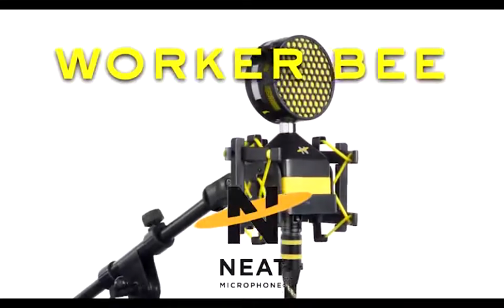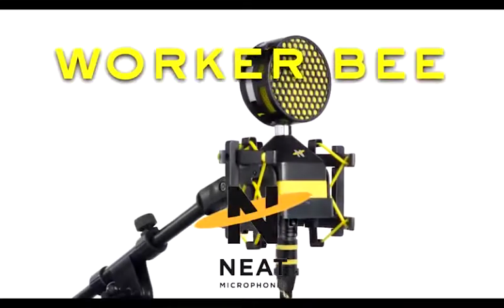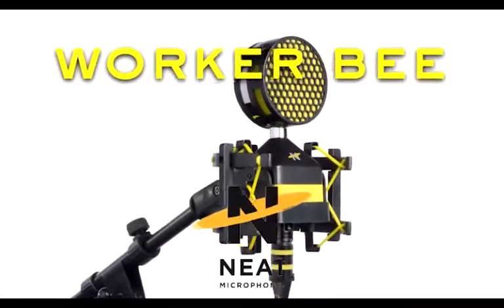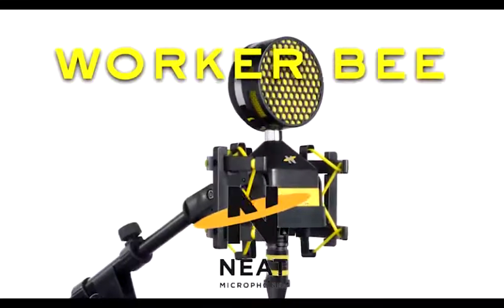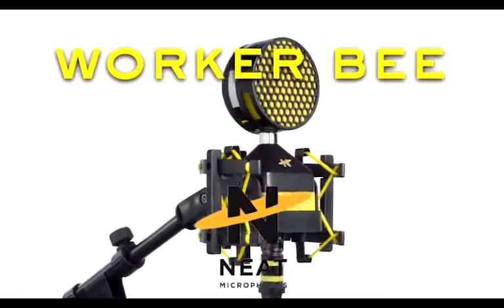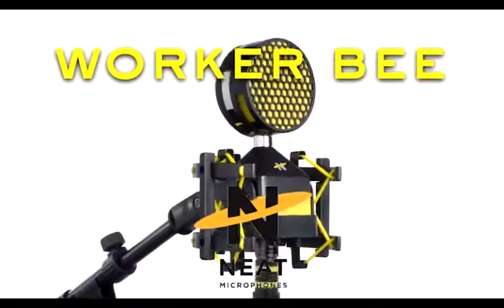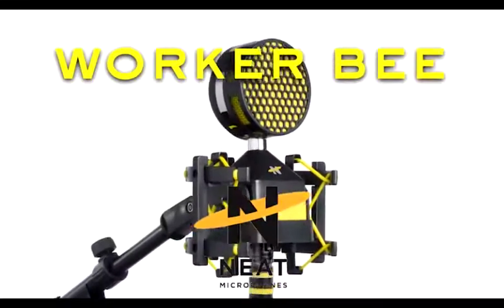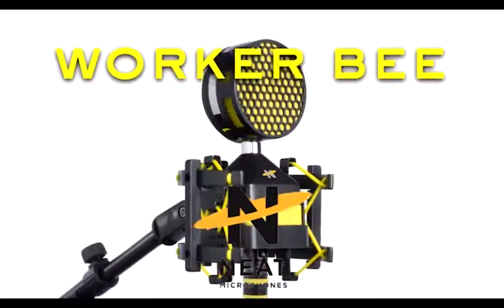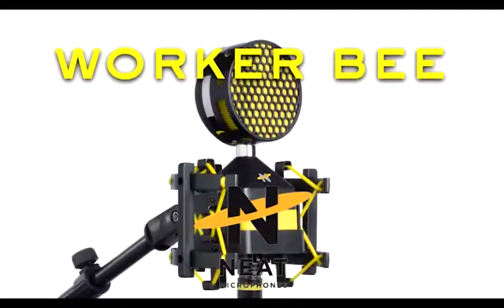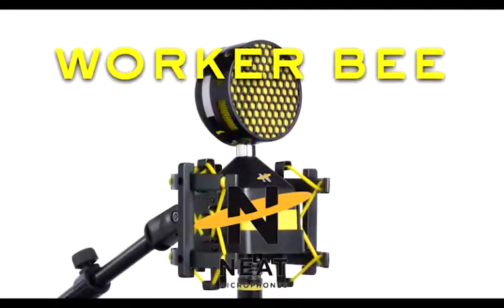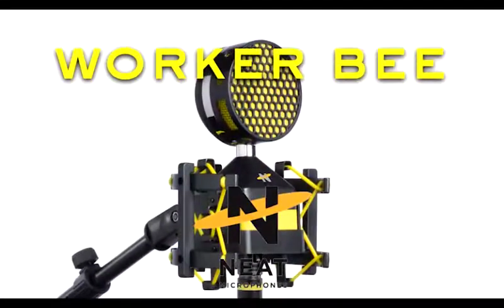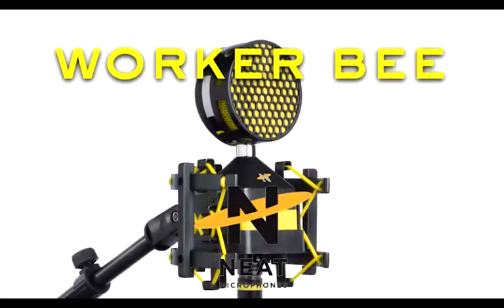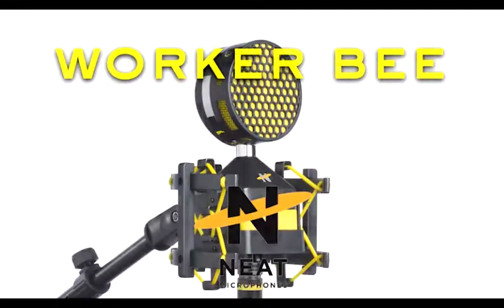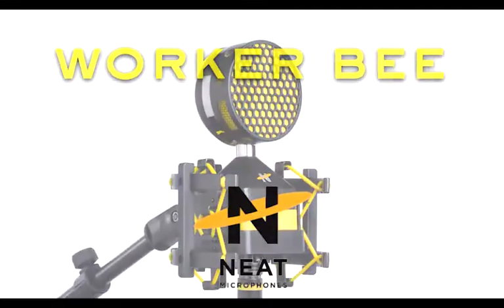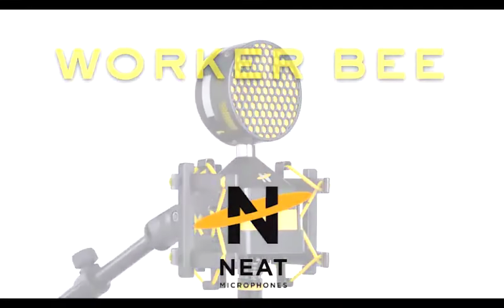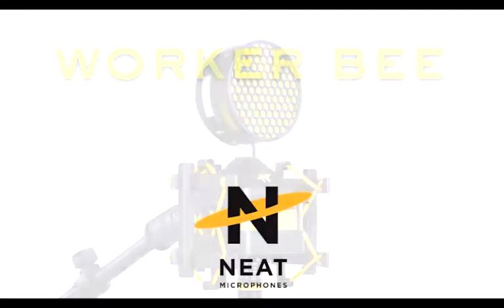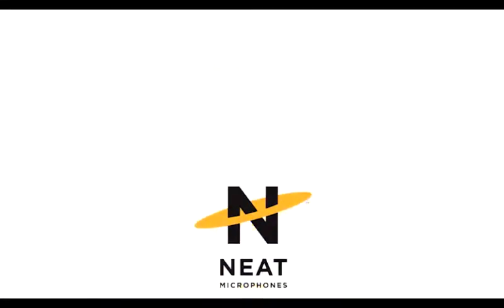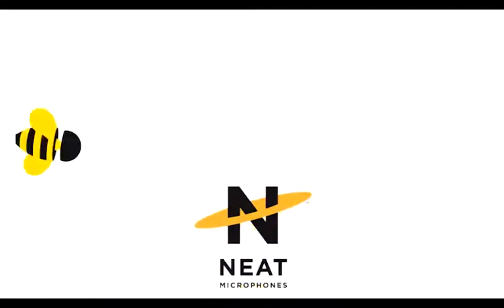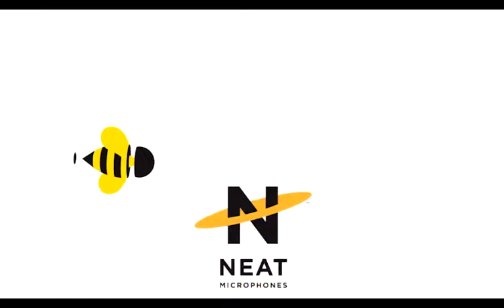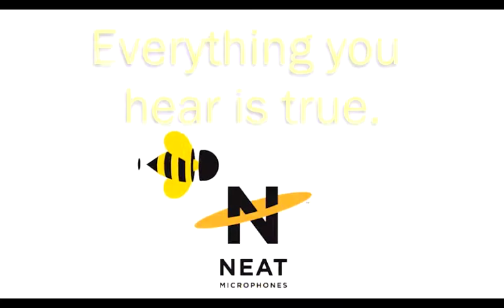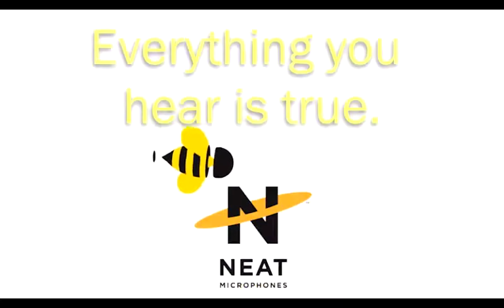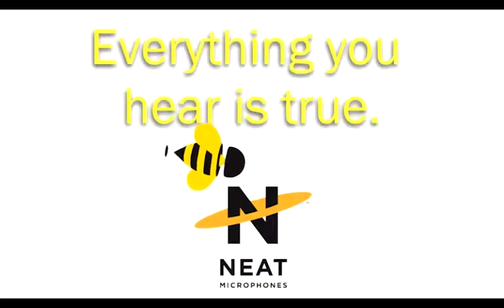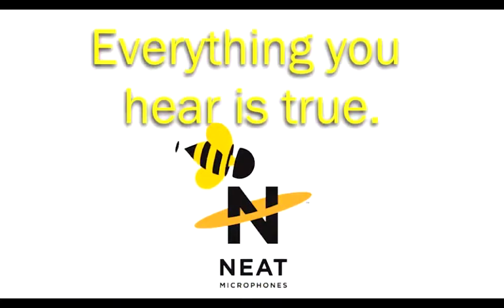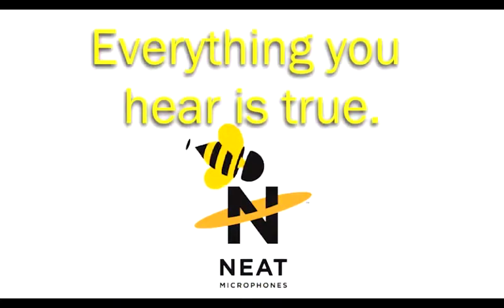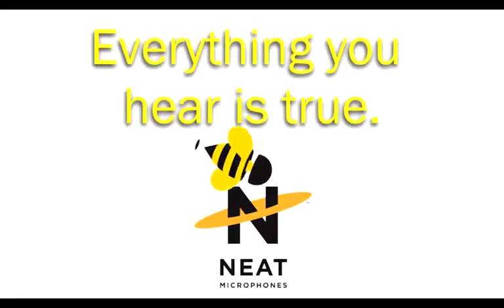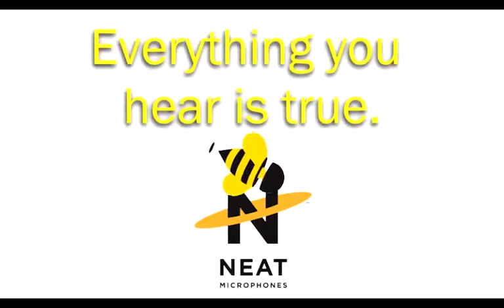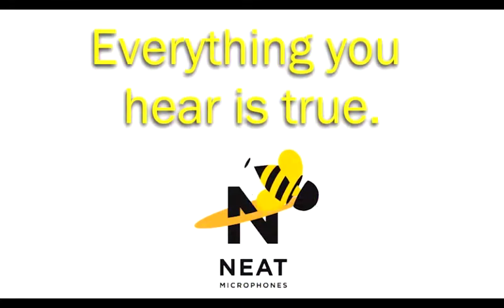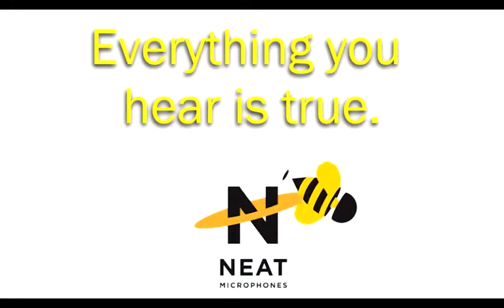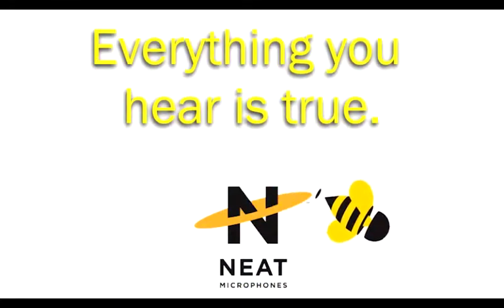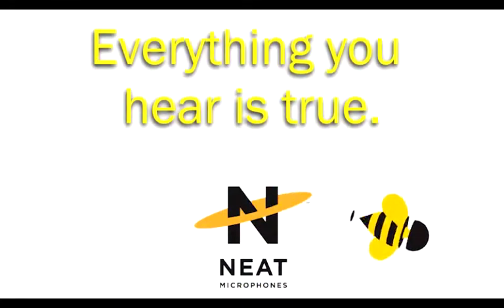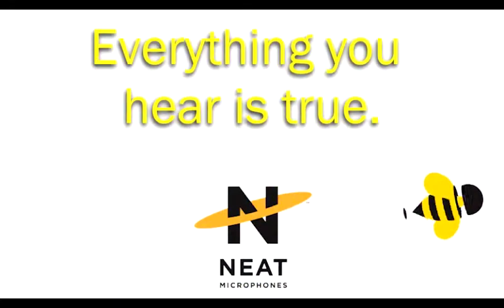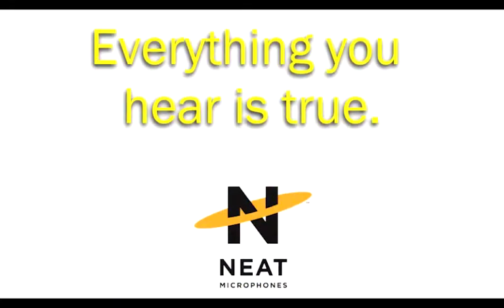As always, when it comes to Neat Microphones, everything you hear is true.